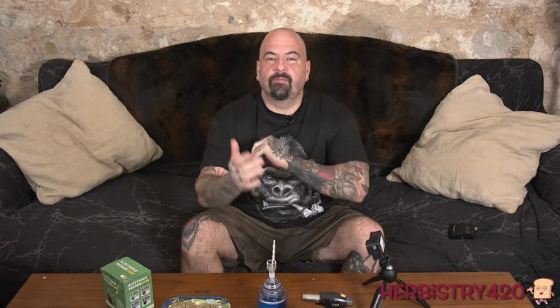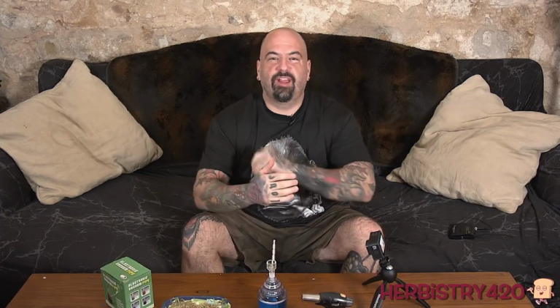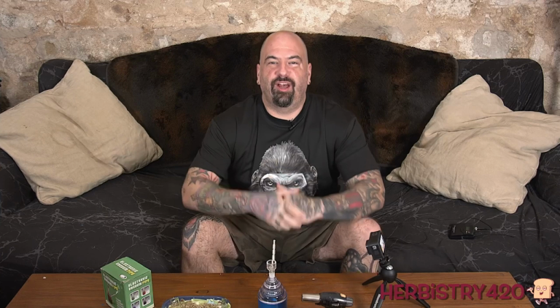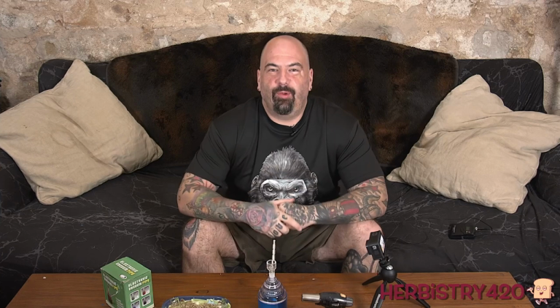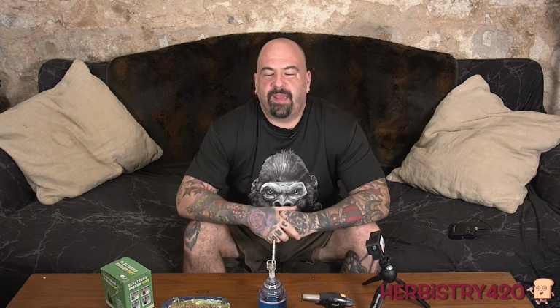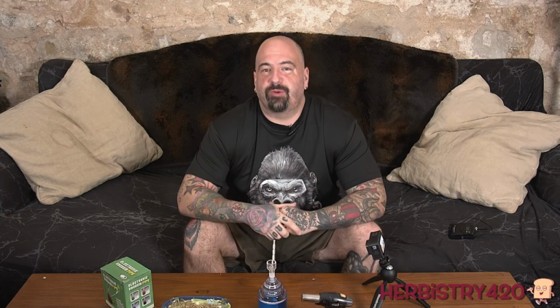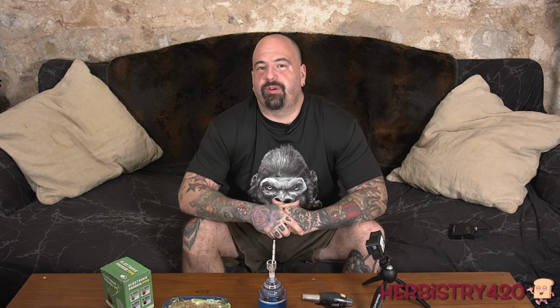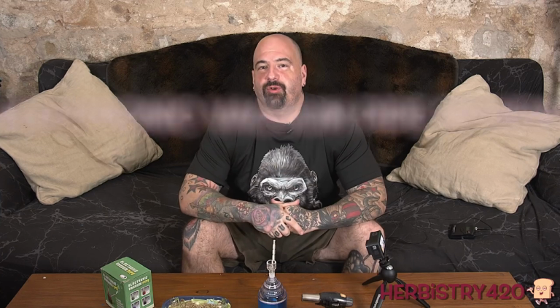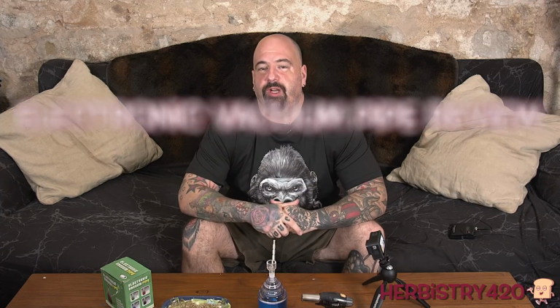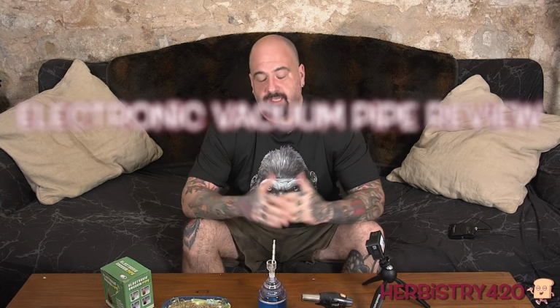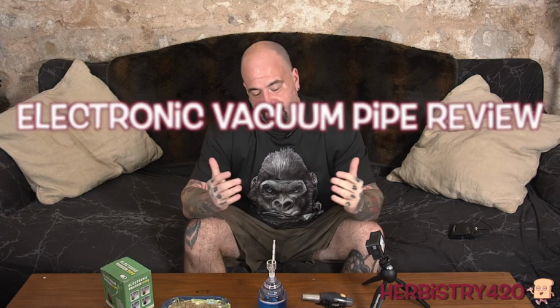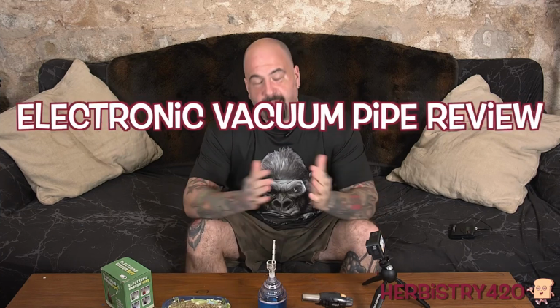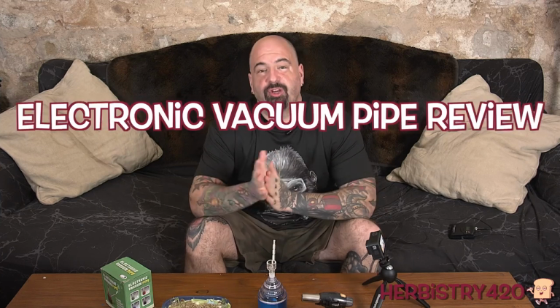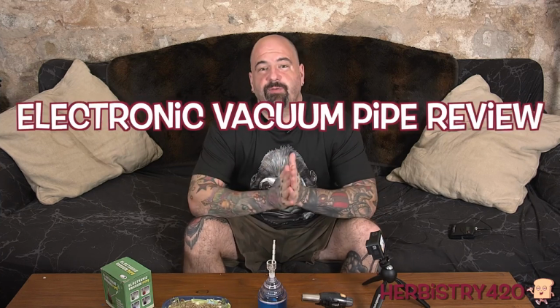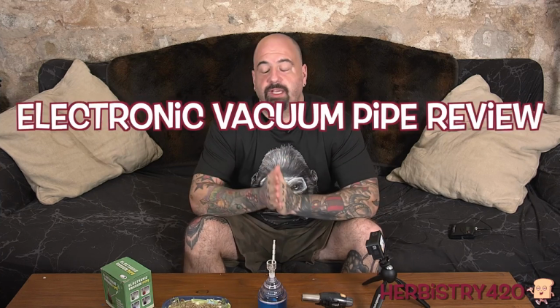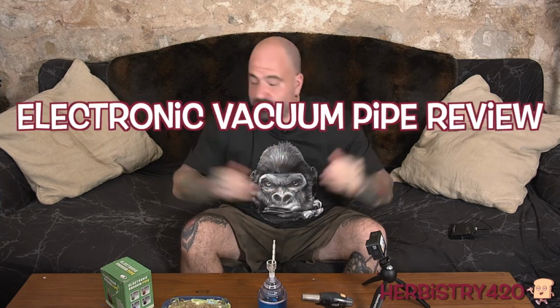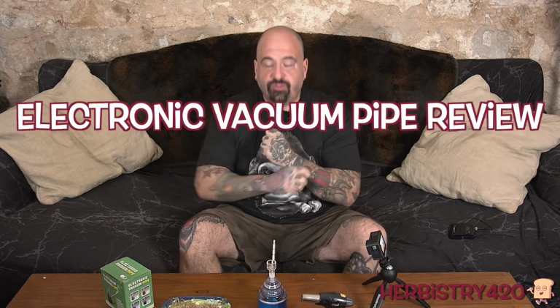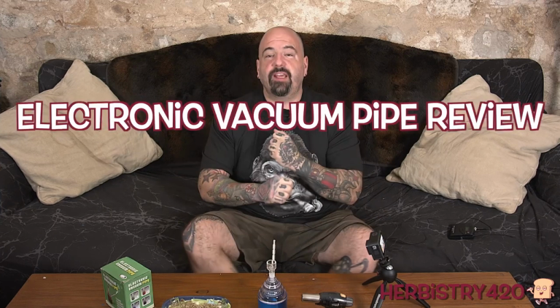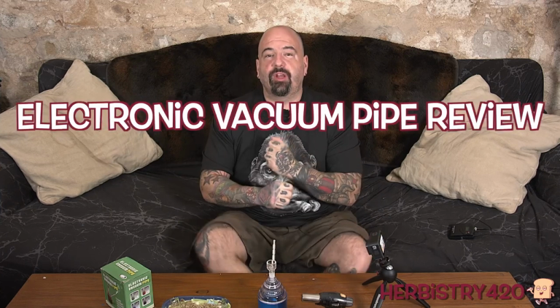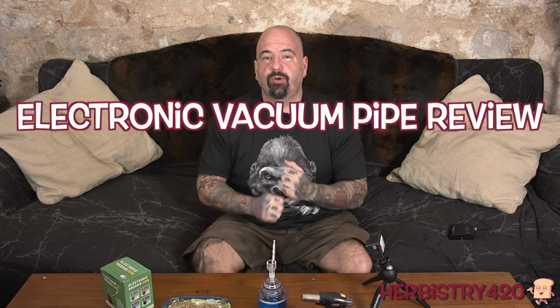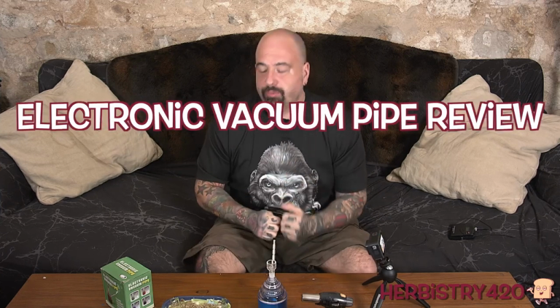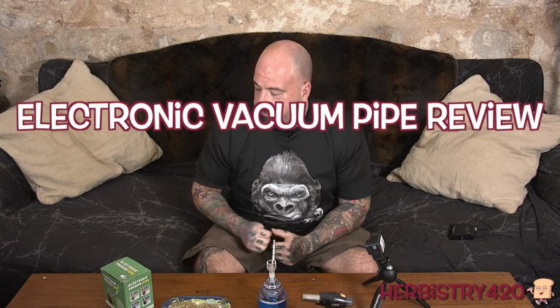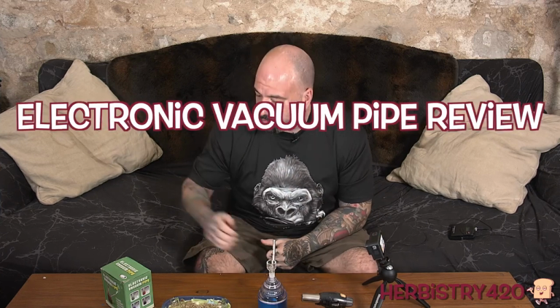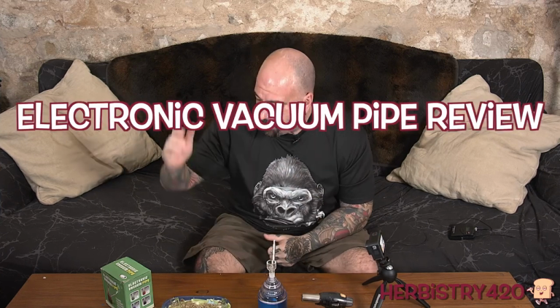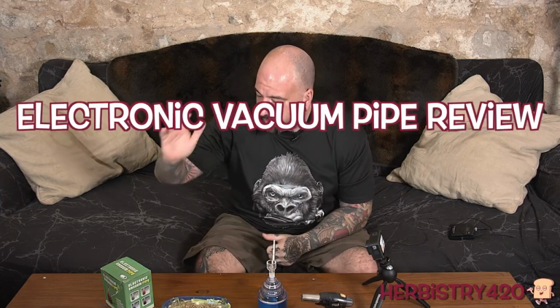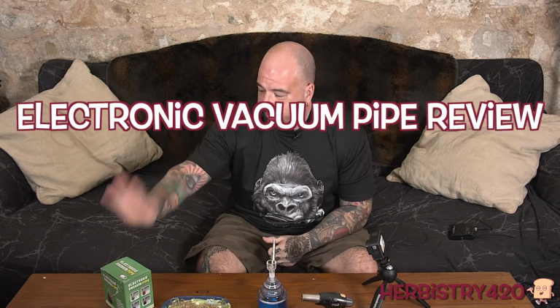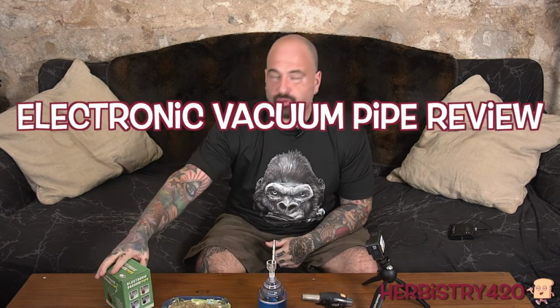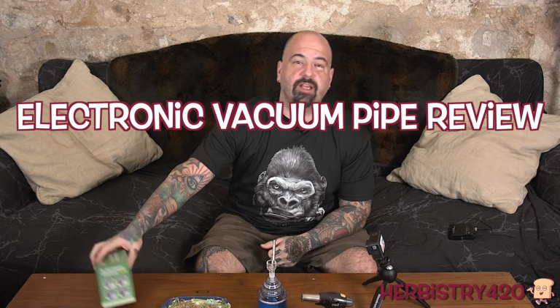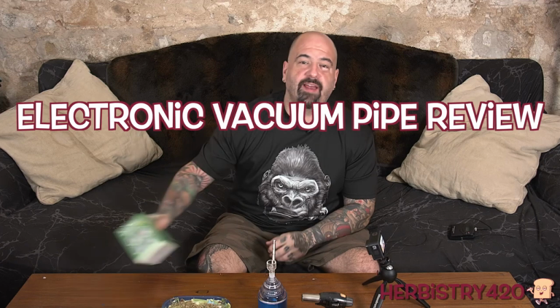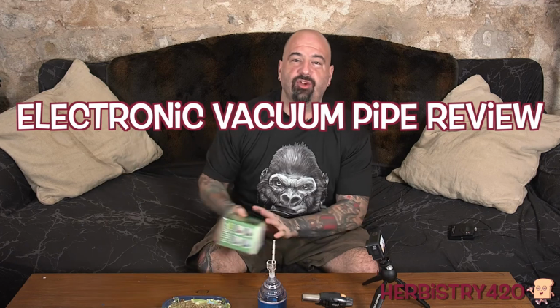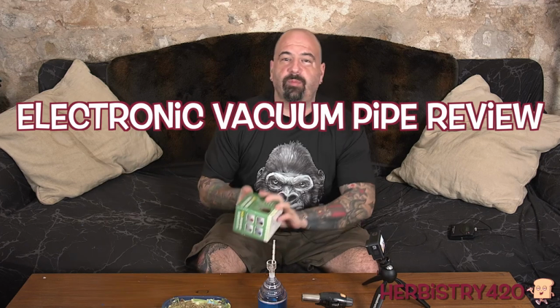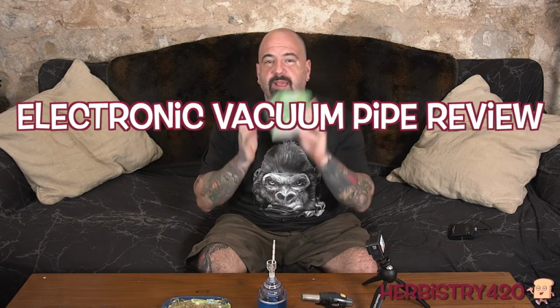Yo, welcome back to Herbistry 420. I'm your host Forty. Today we are going to review an electronic vacuum pipe.